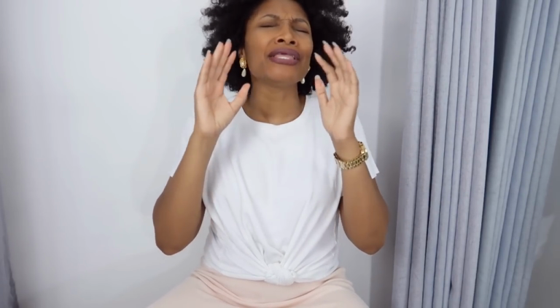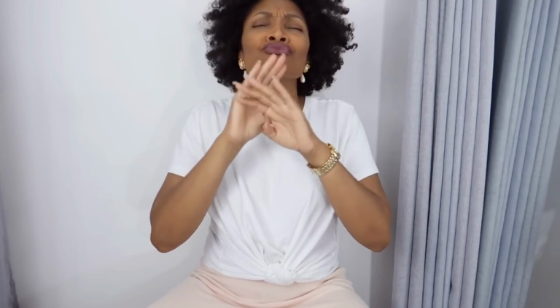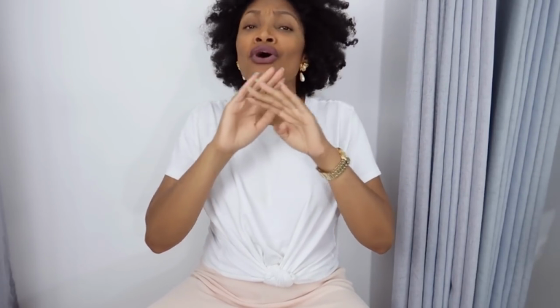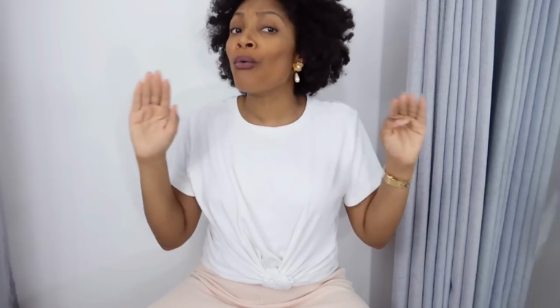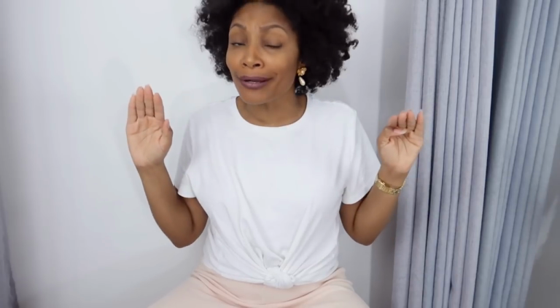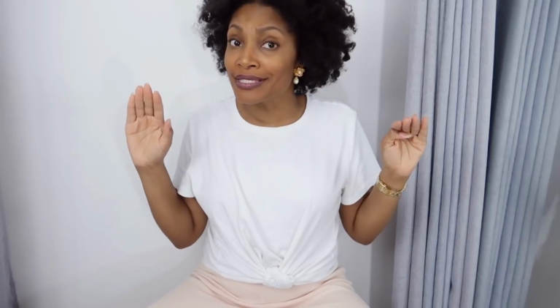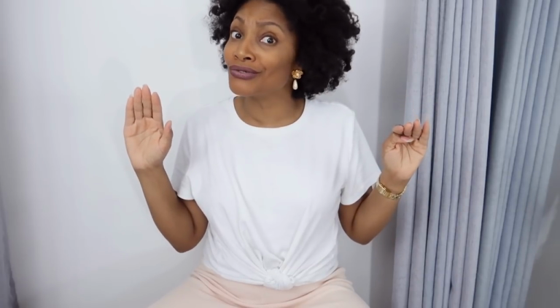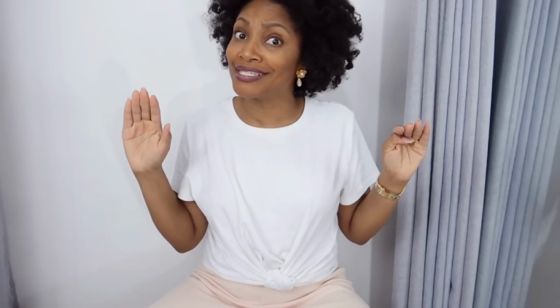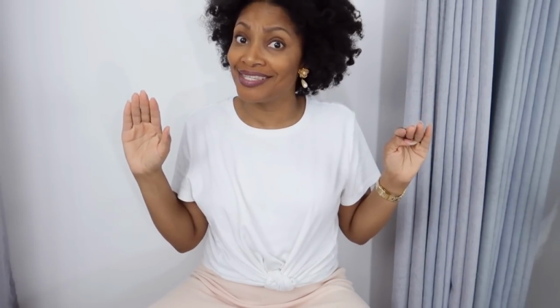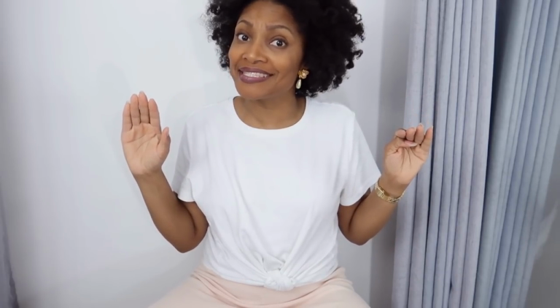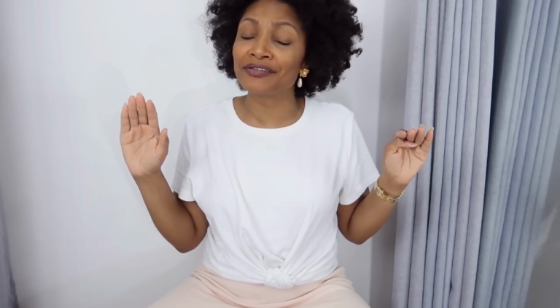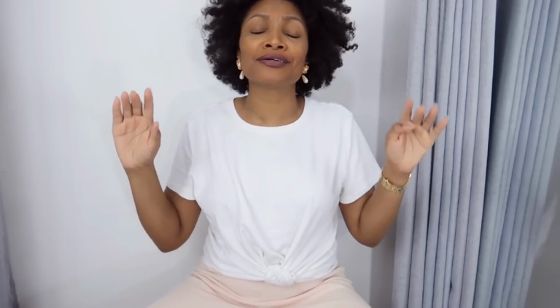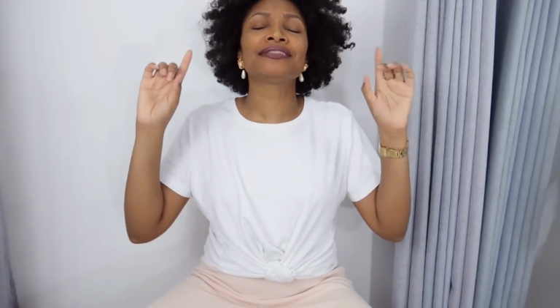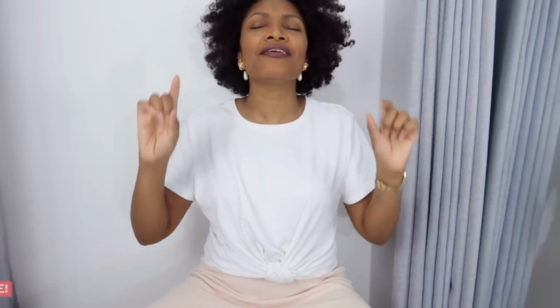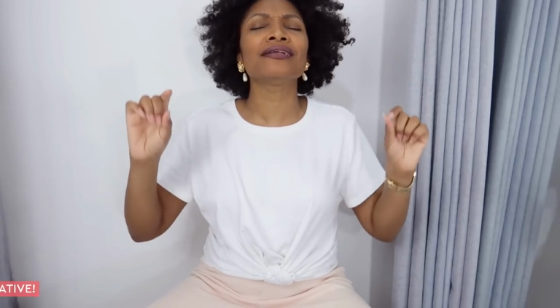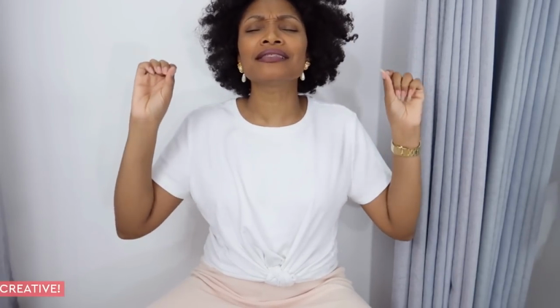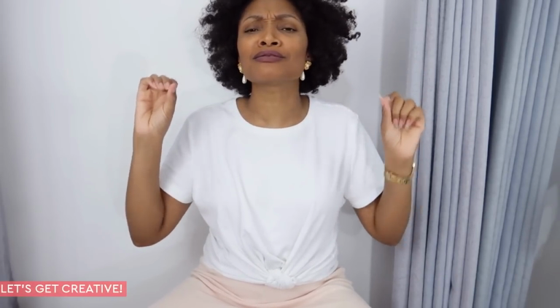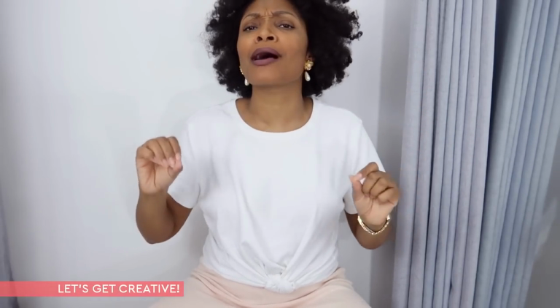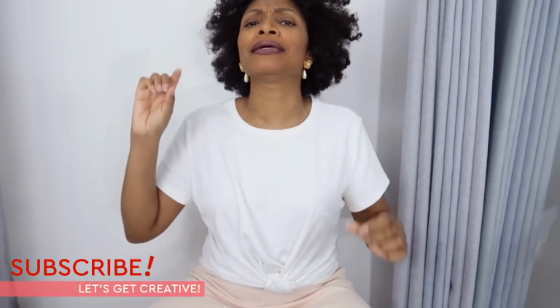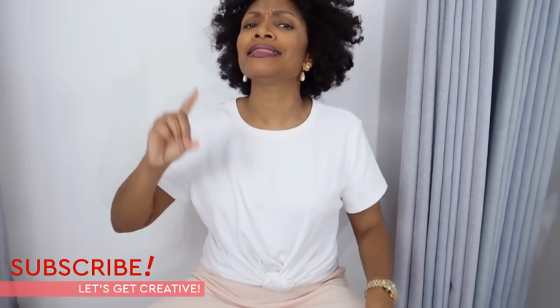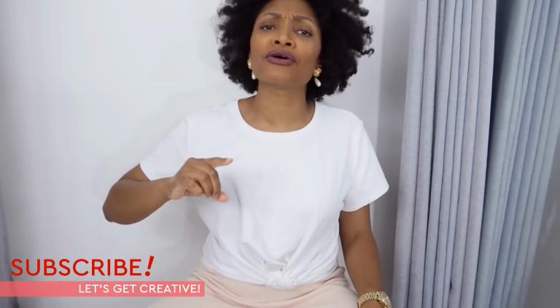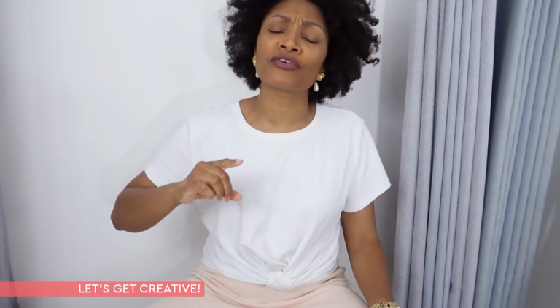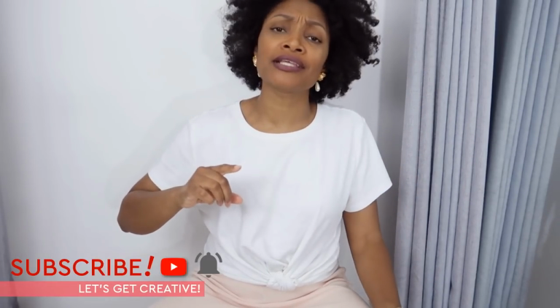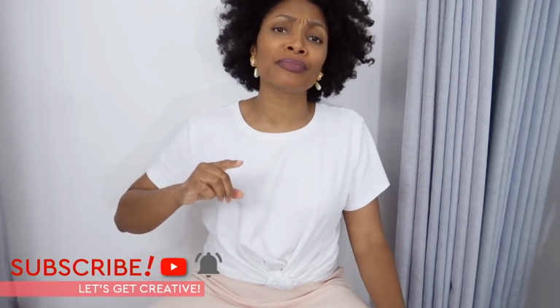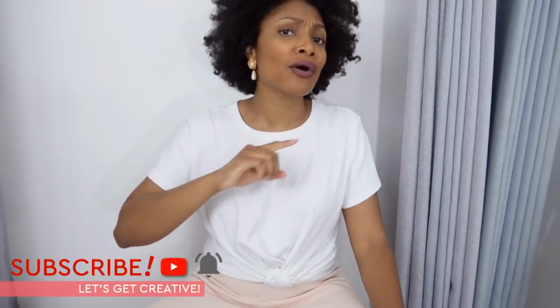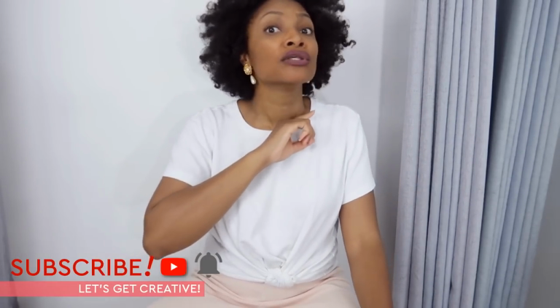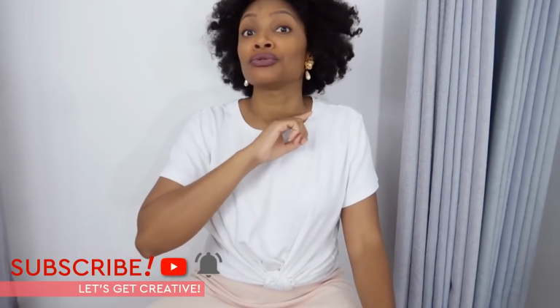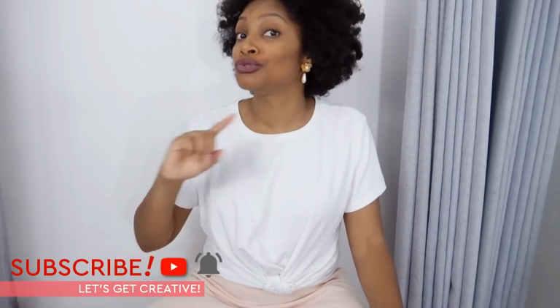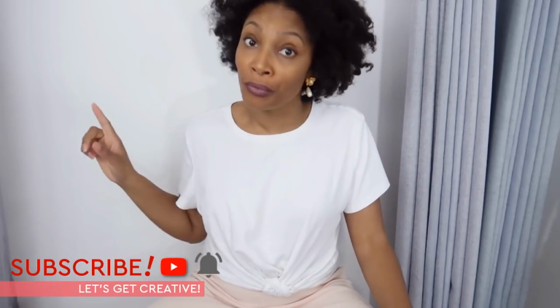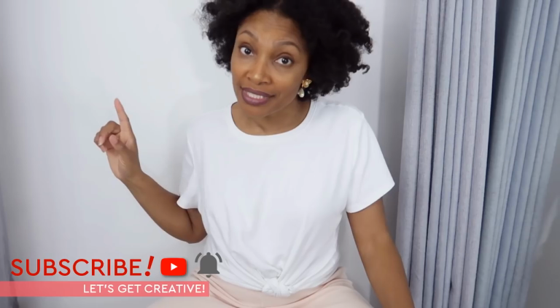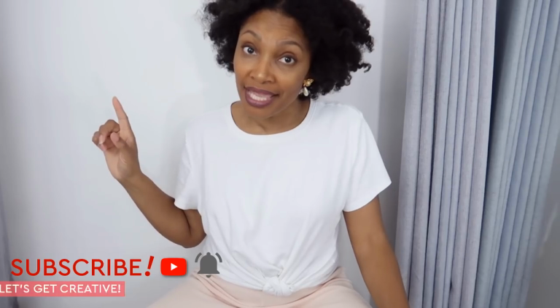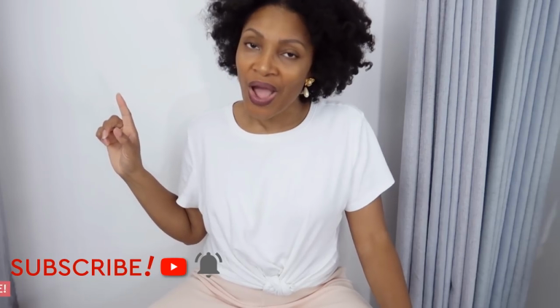You don't want to miss the rest of this series, so definitely subscribe and hit that notification bell so you don't miss a thing.